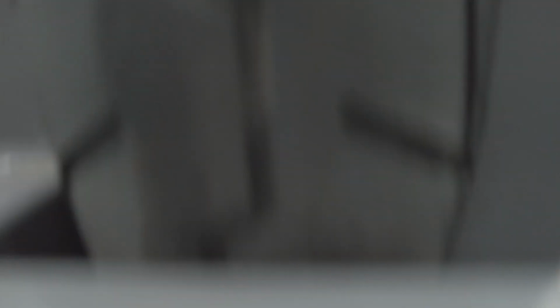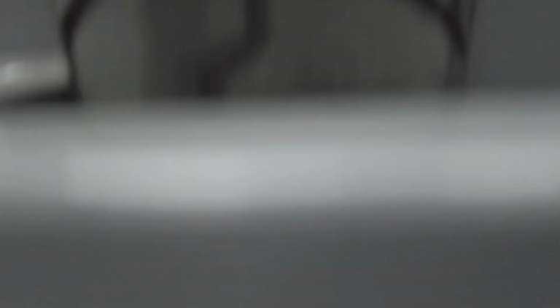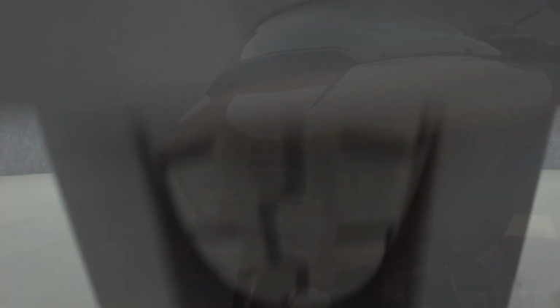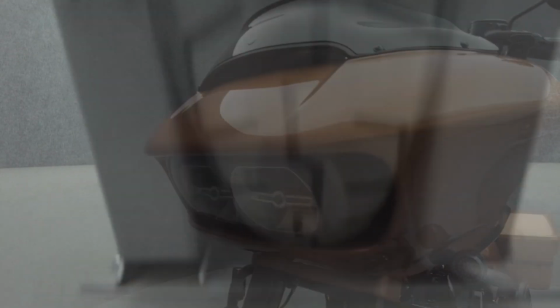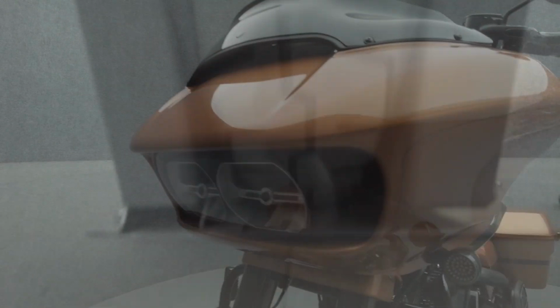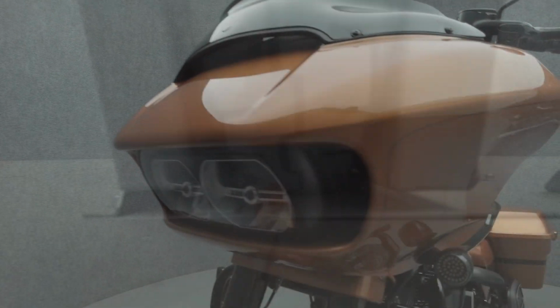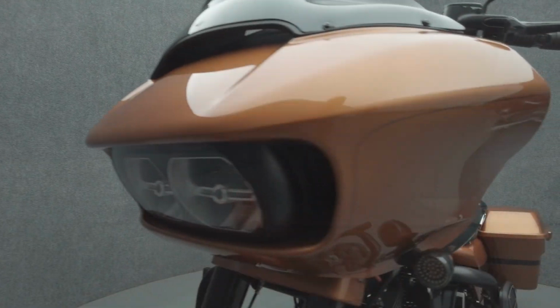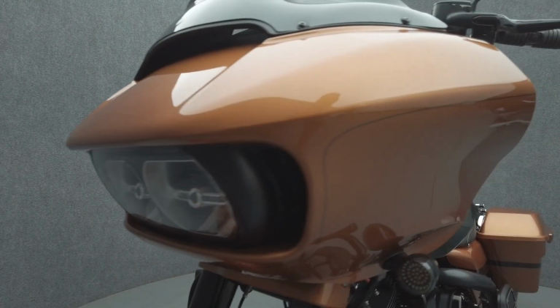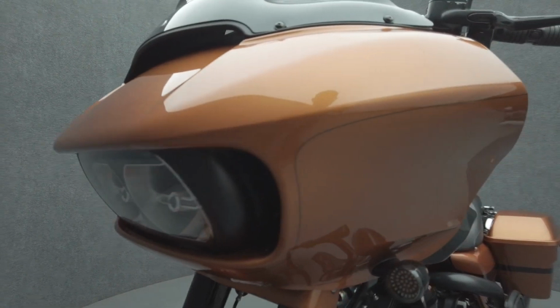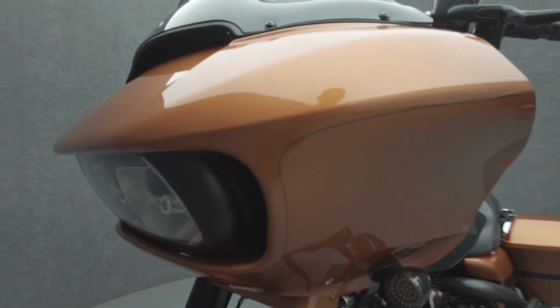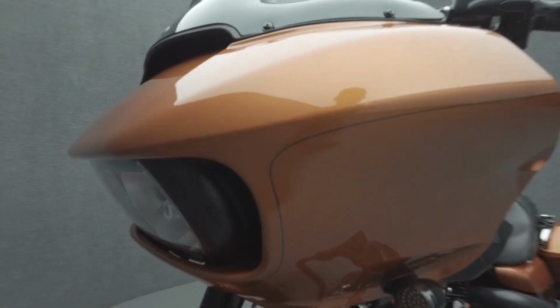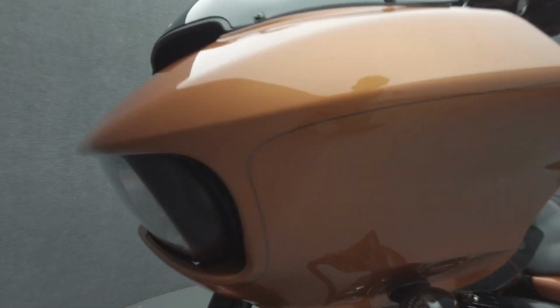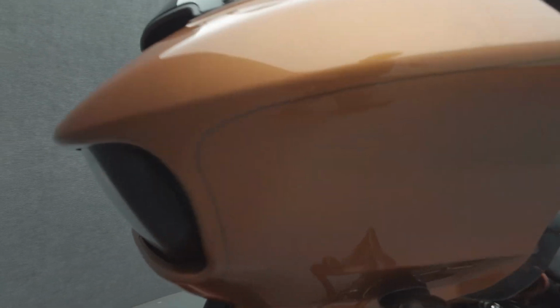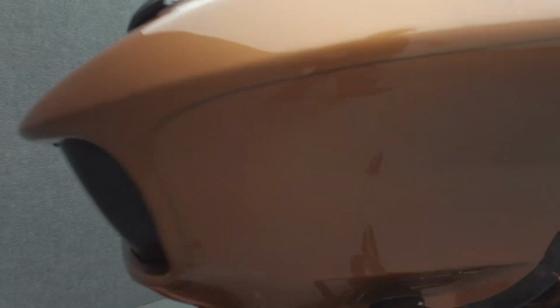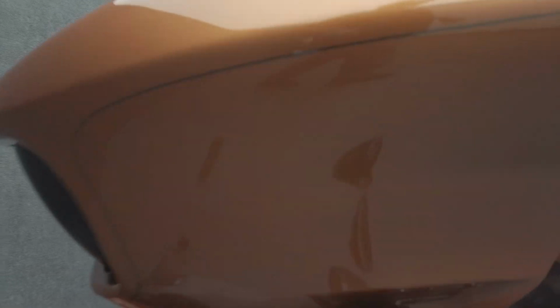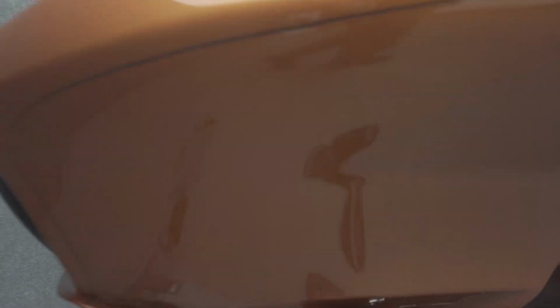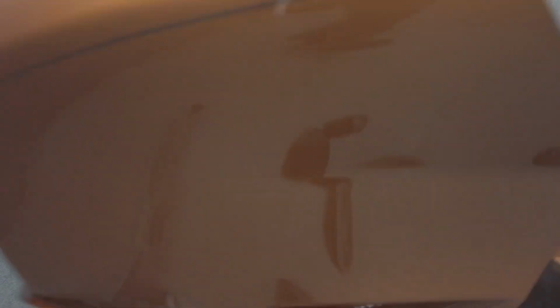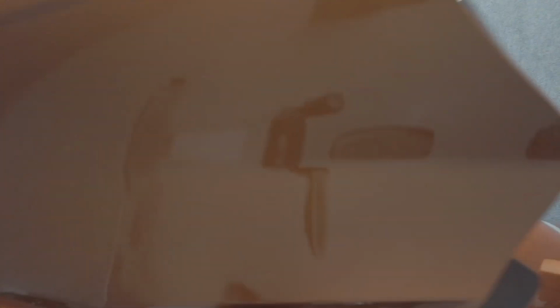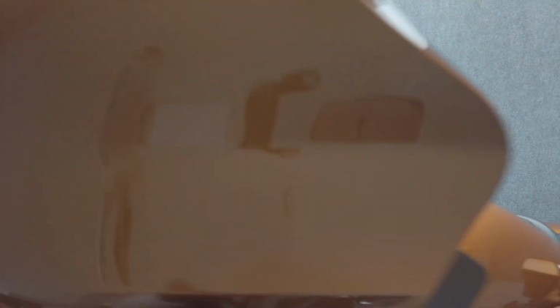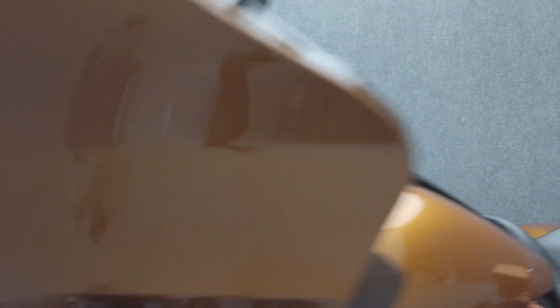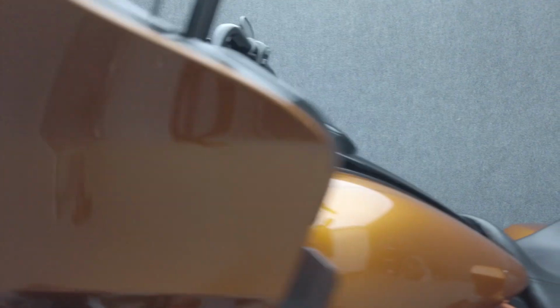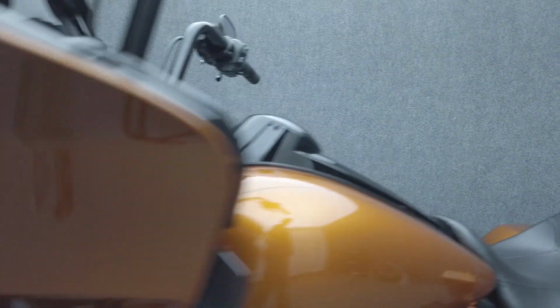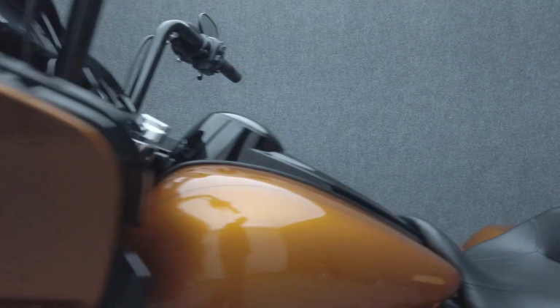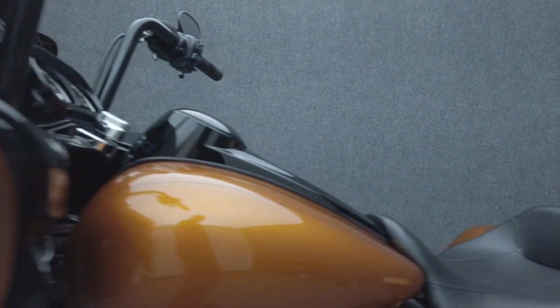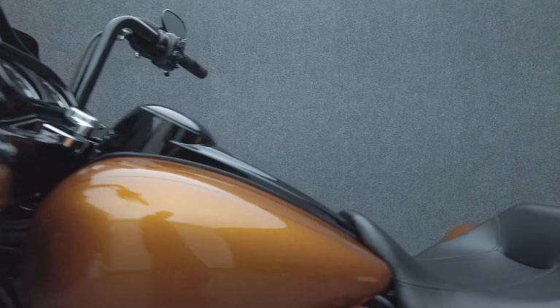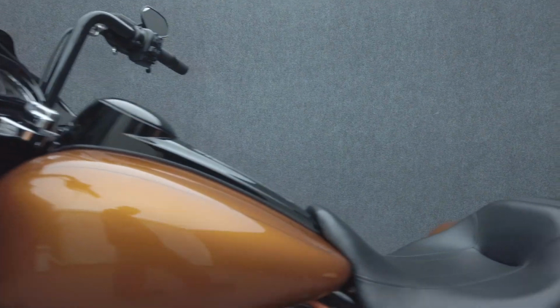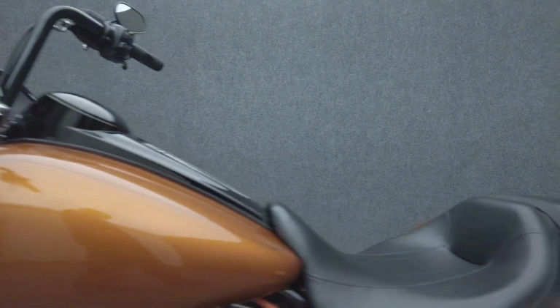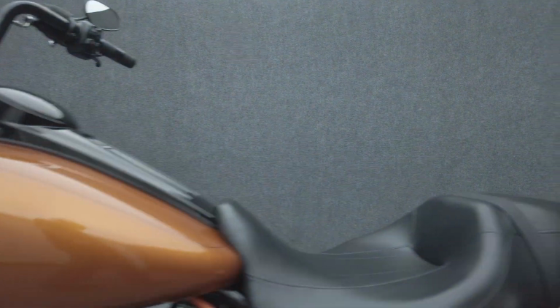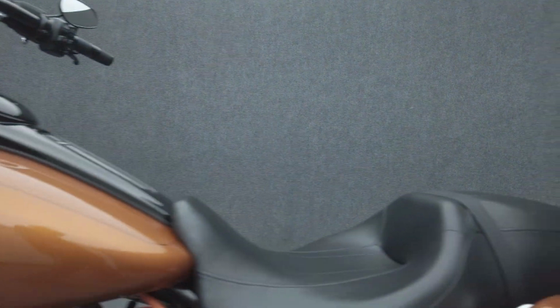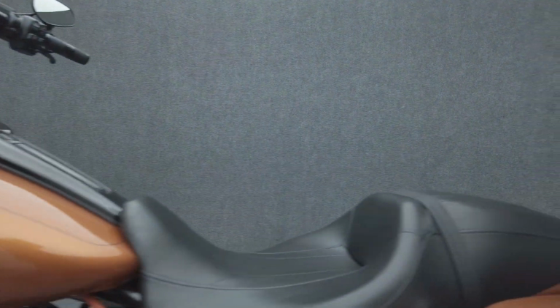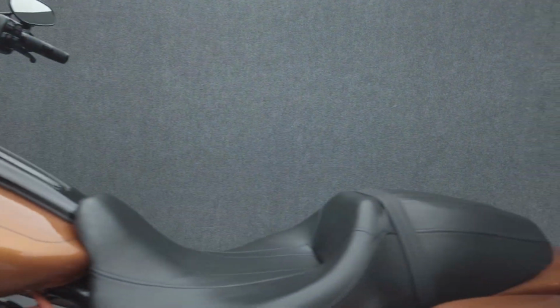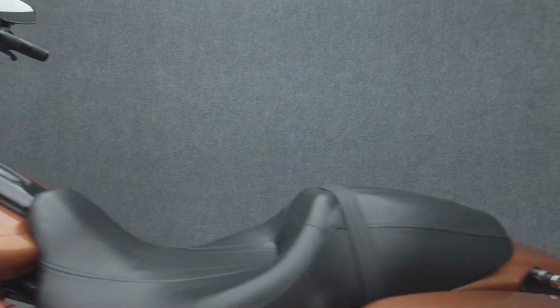The Roadglide offers spacious storage, weather protection, and long-distance comfort, excelling on long-distance trips.